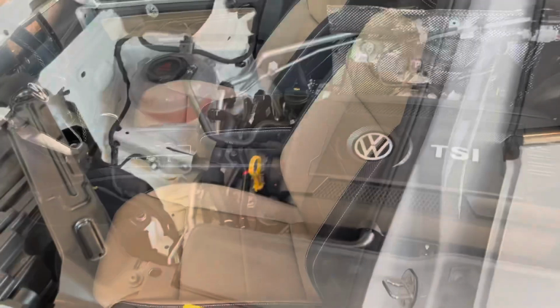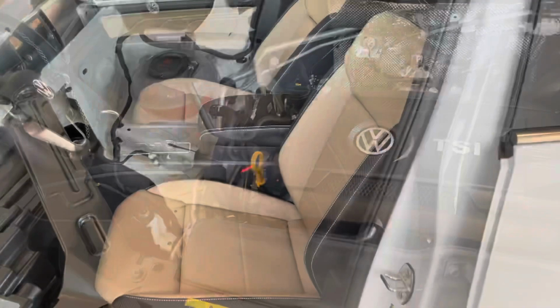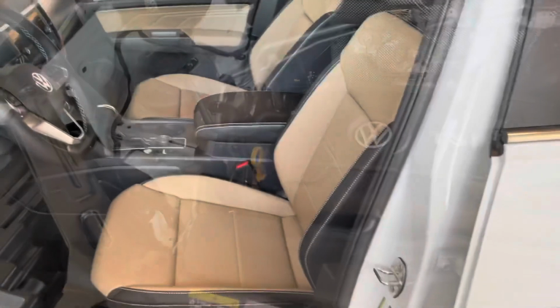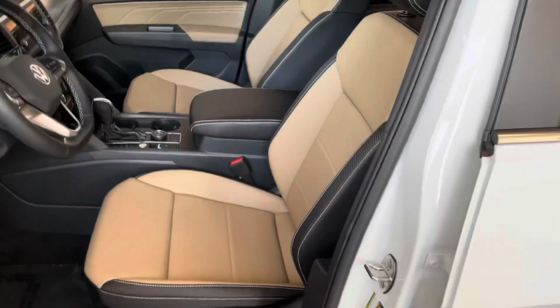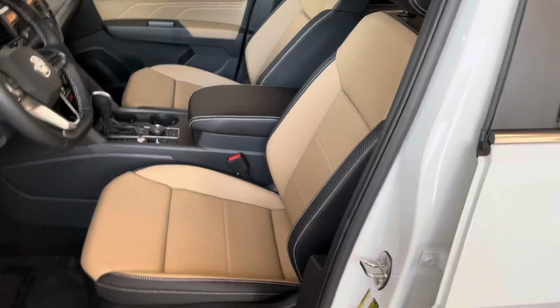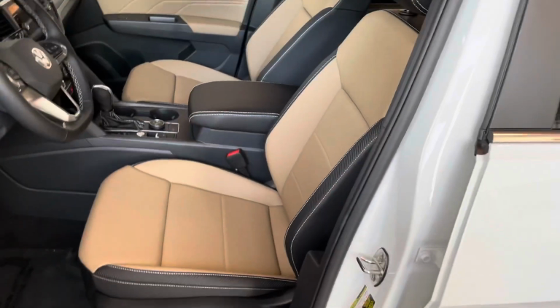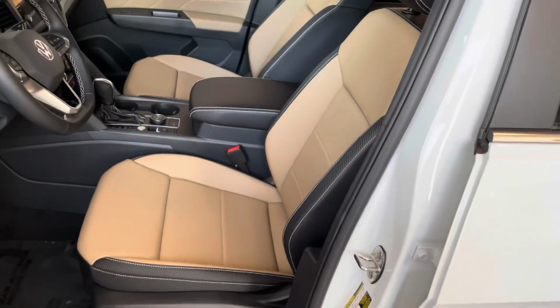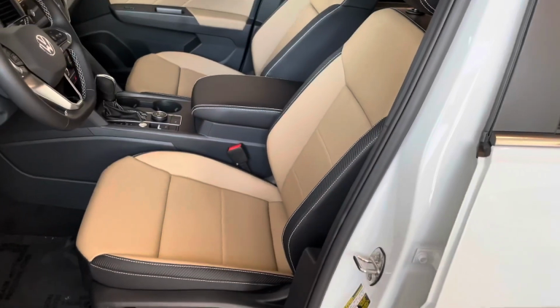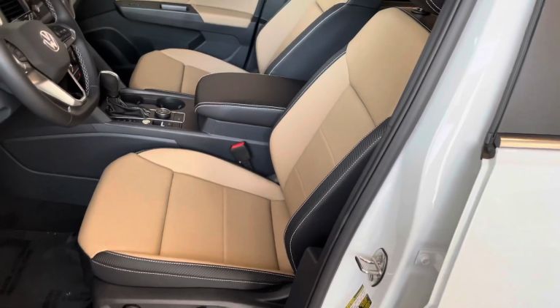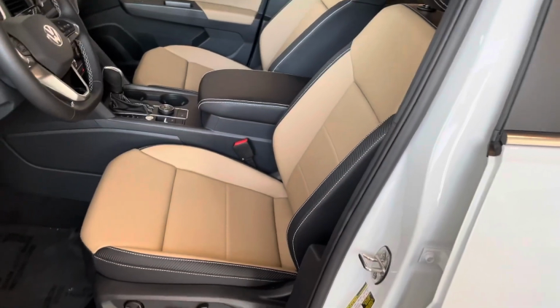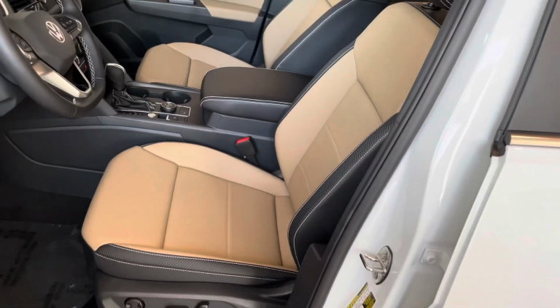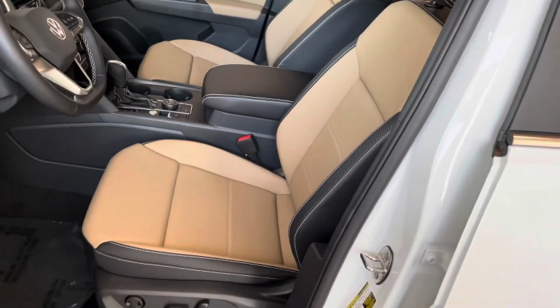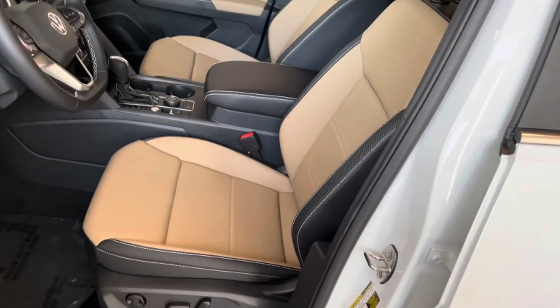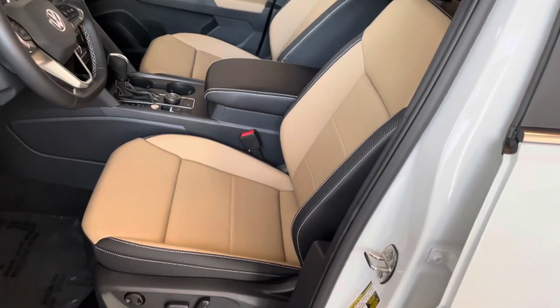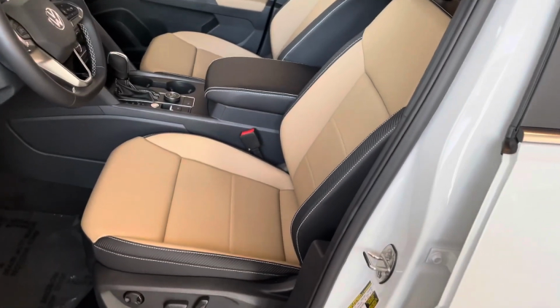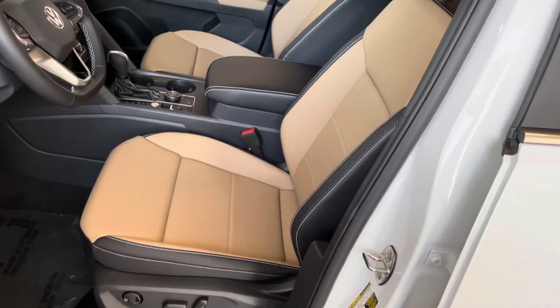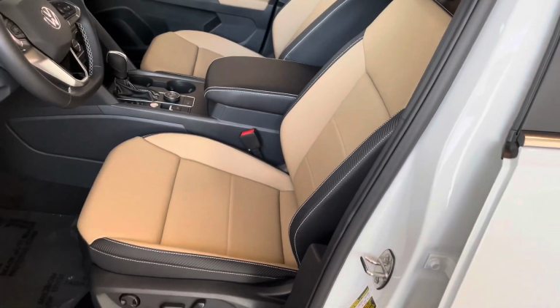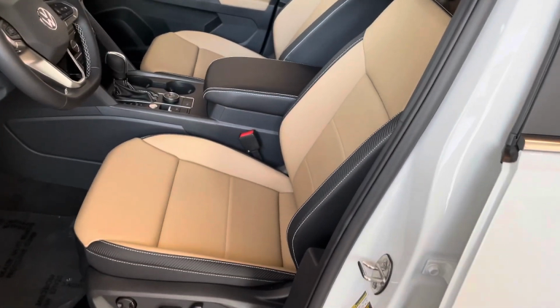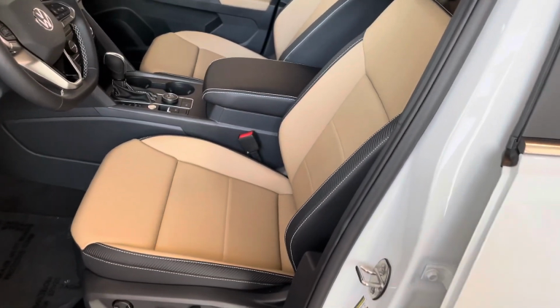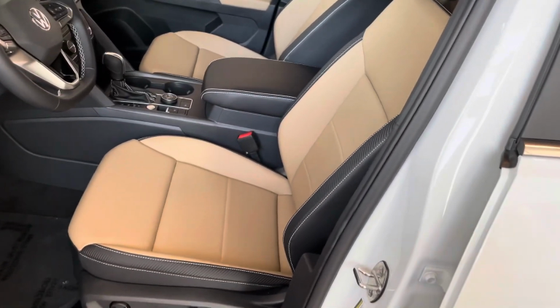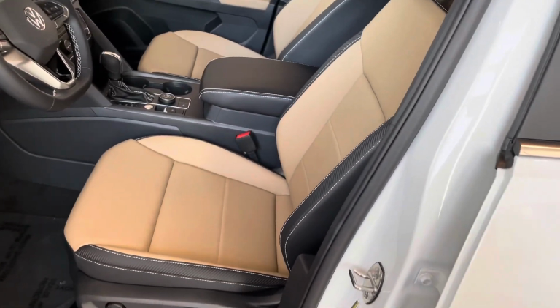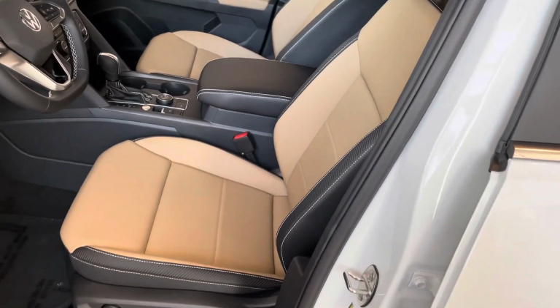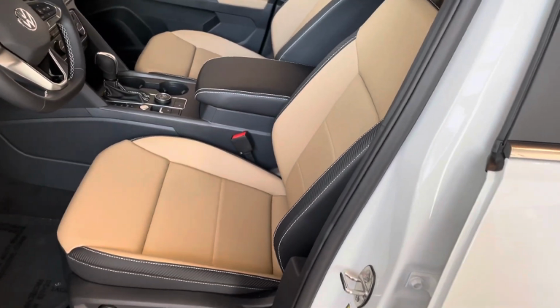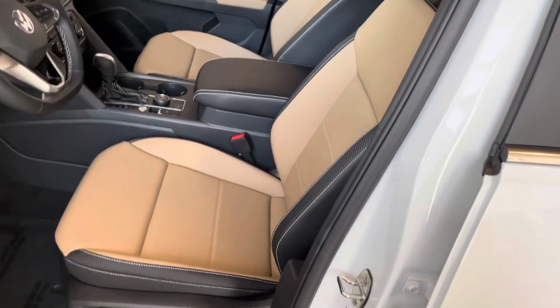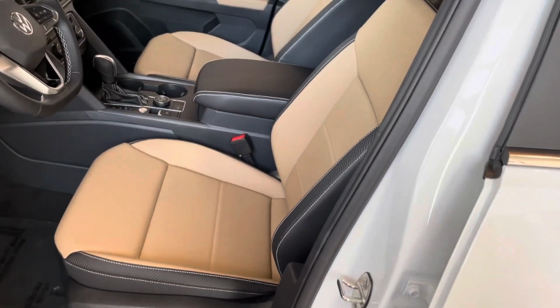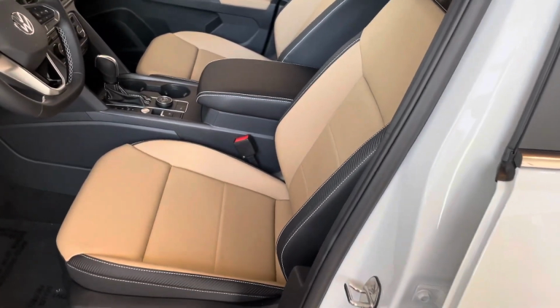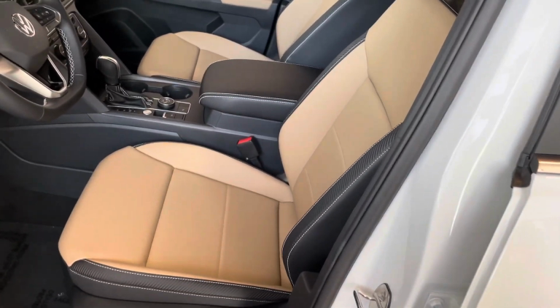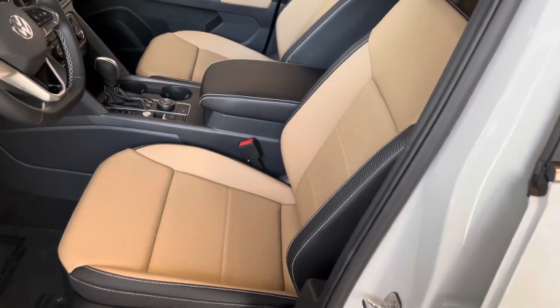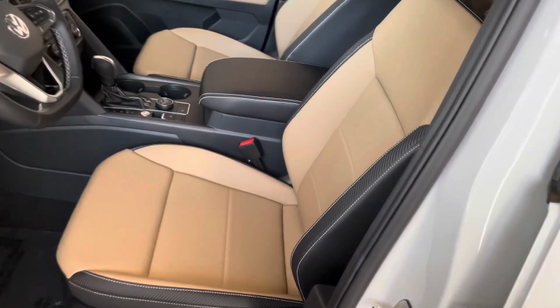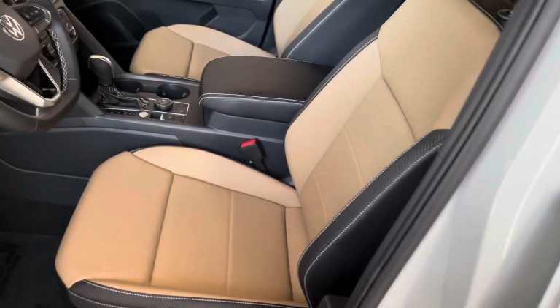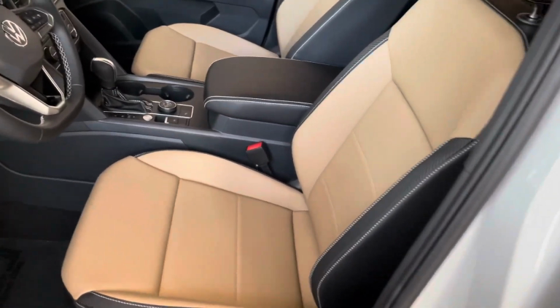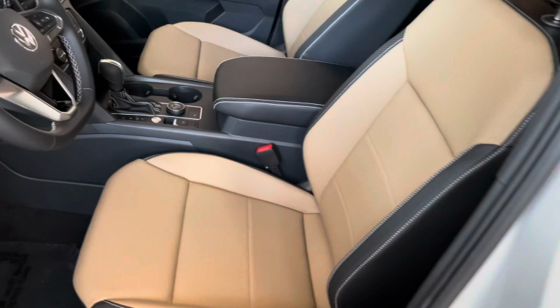Inside, you're going to see the two-tone, kind of tan and black seats.